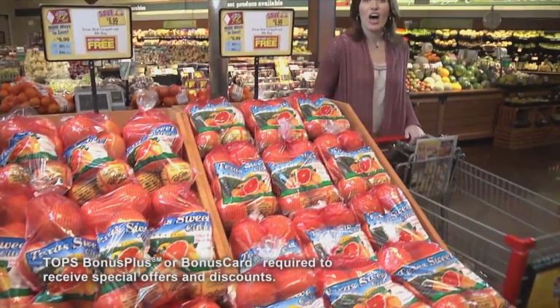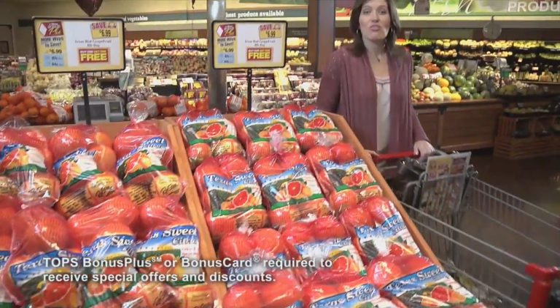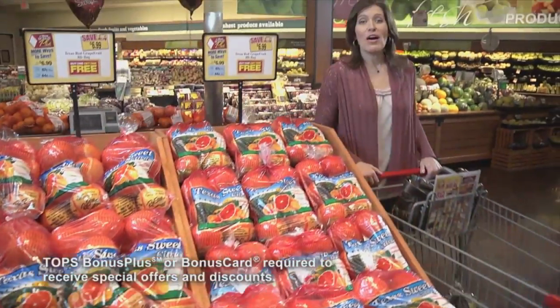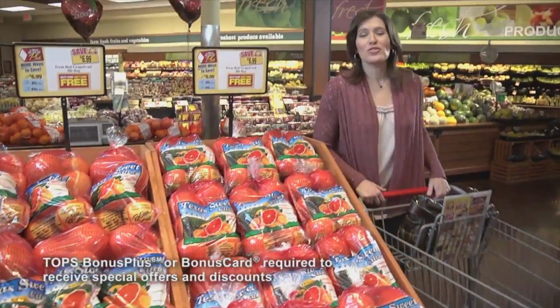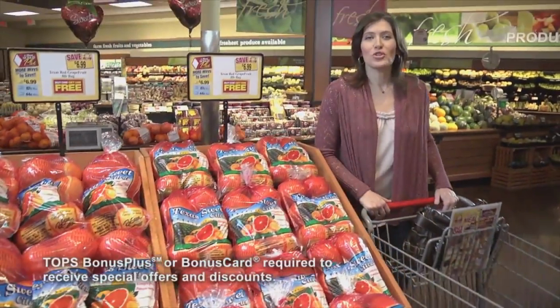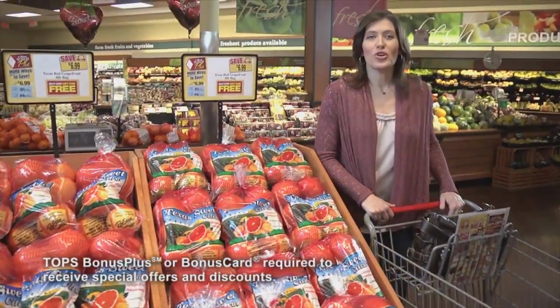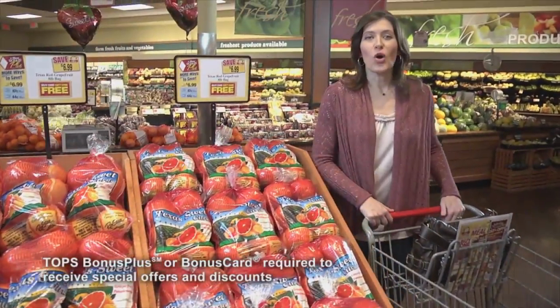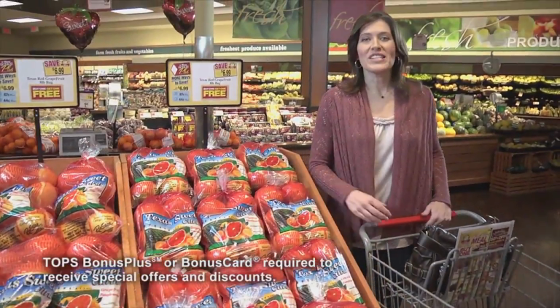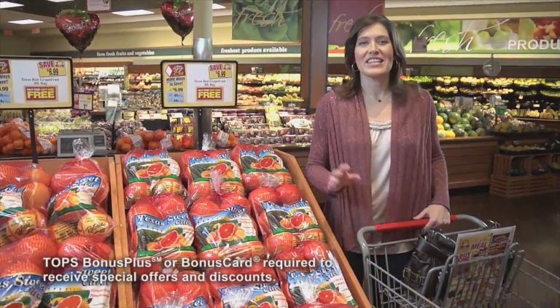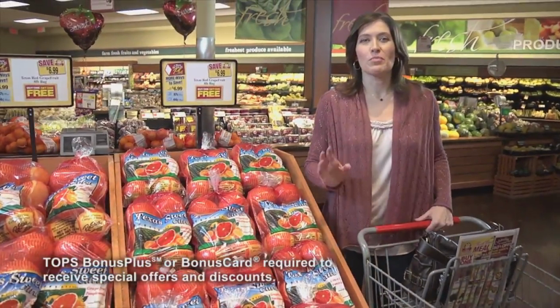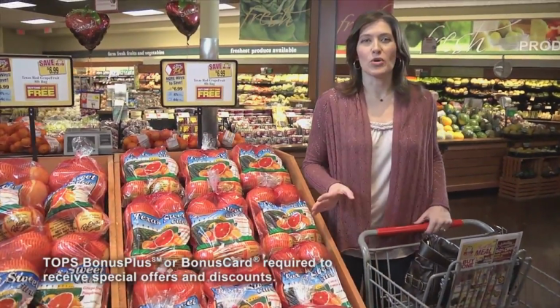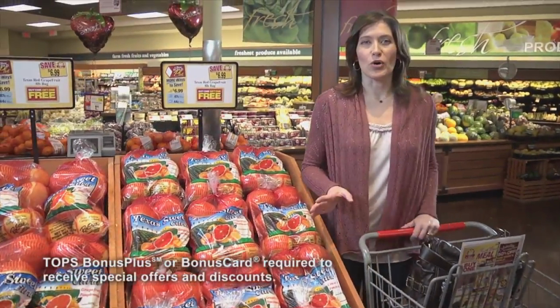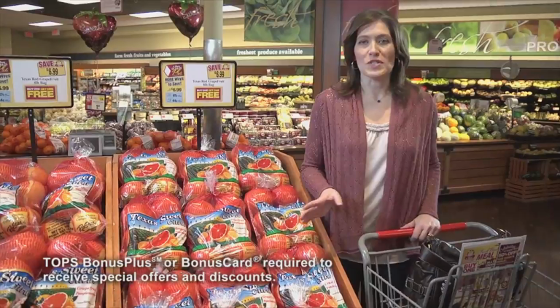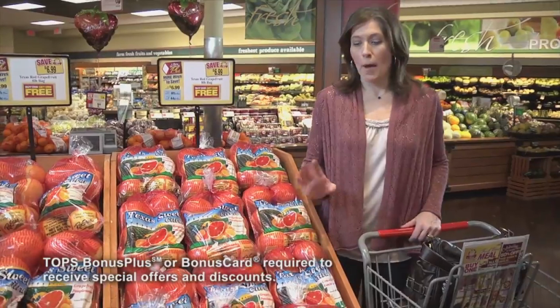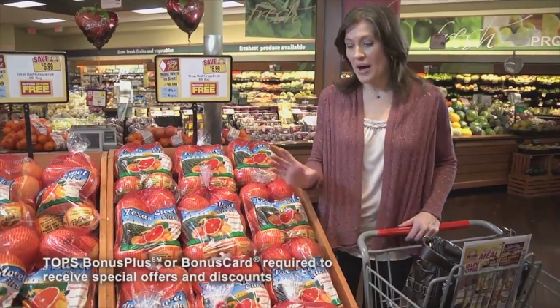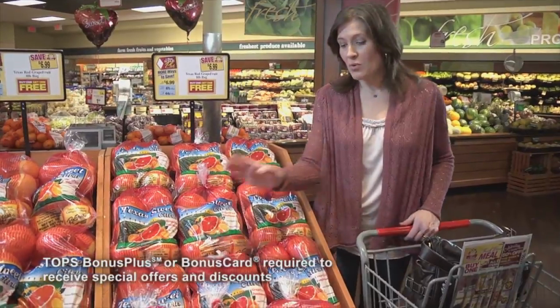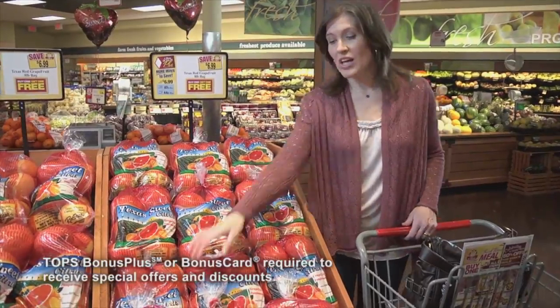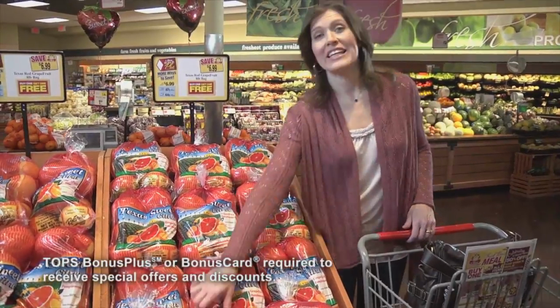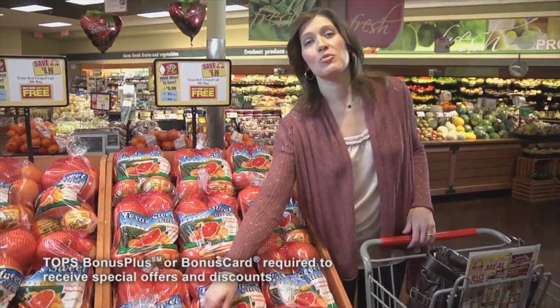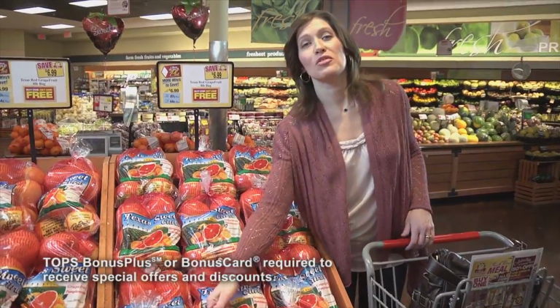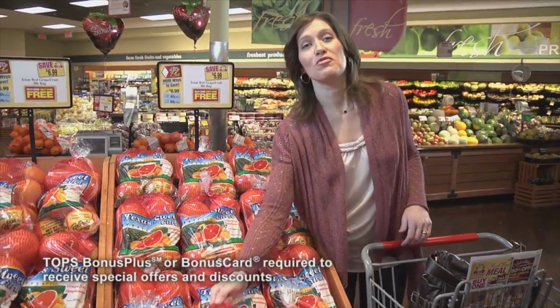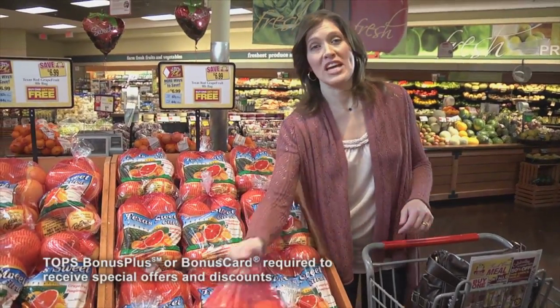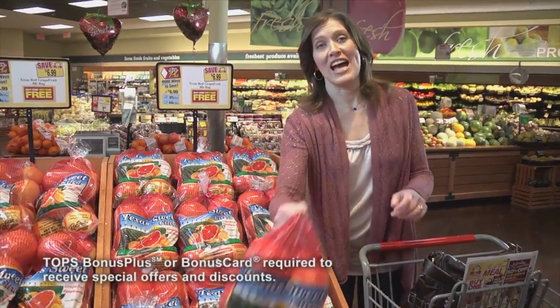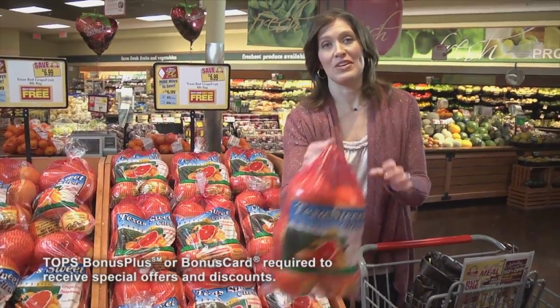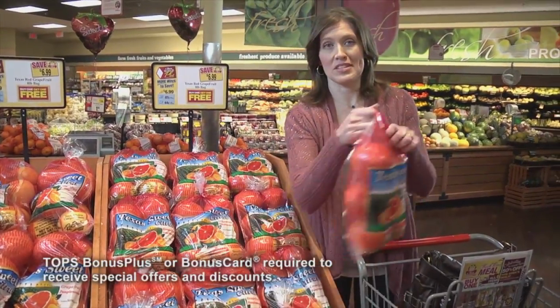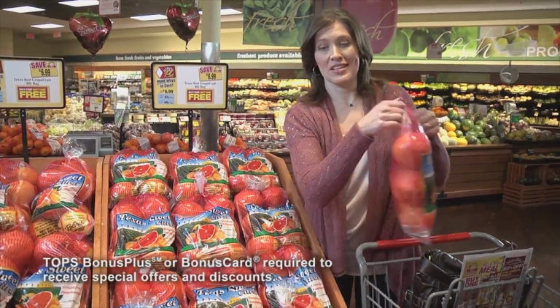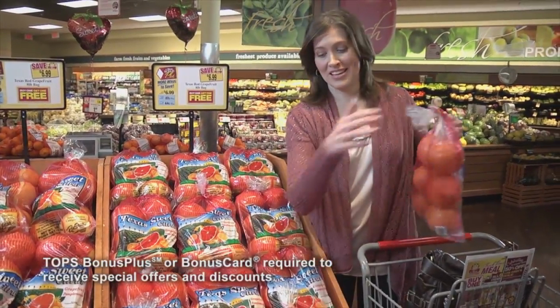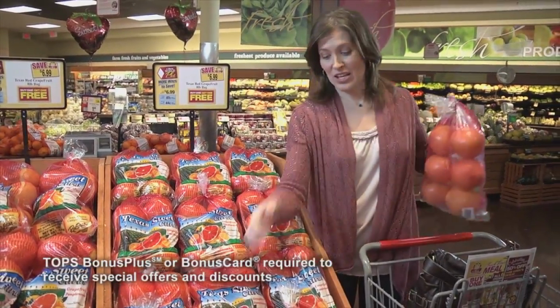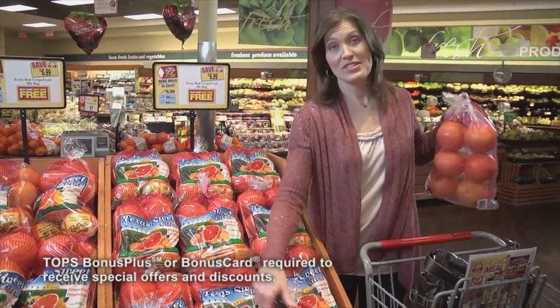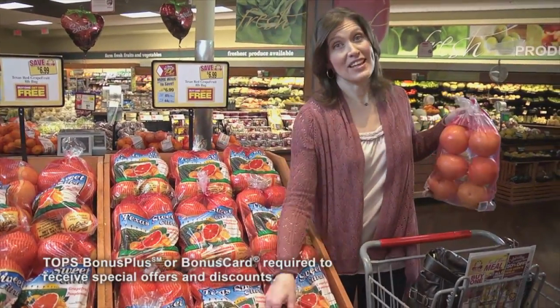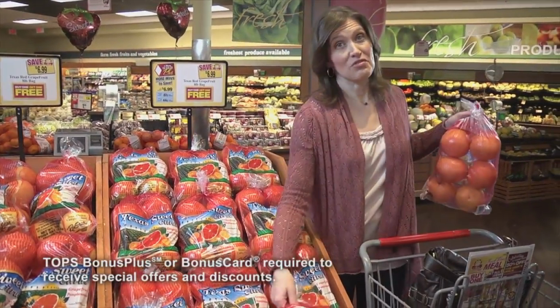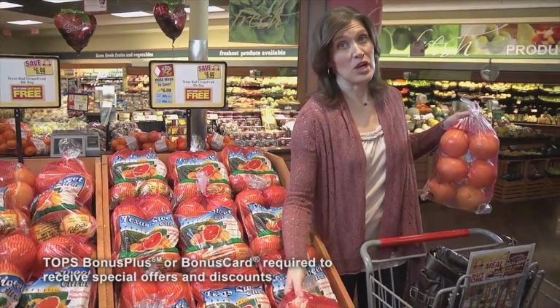Throughout the store you'll always see the BOGOs — buy one, get one free items. And who doesn't like free?